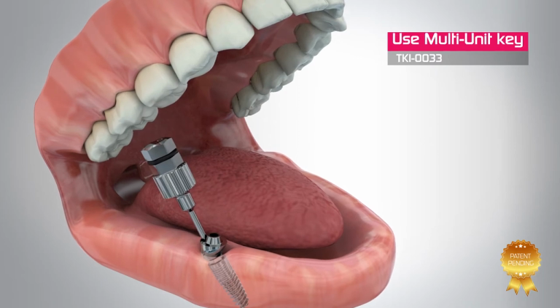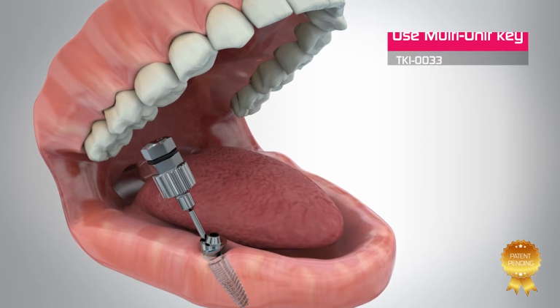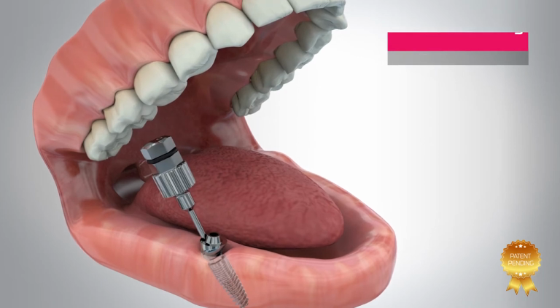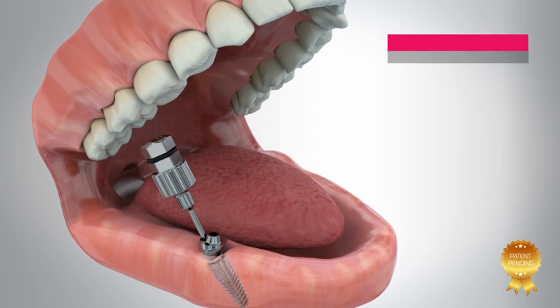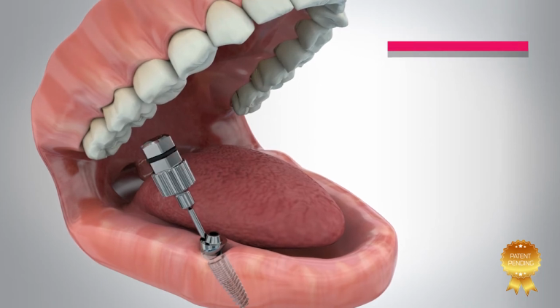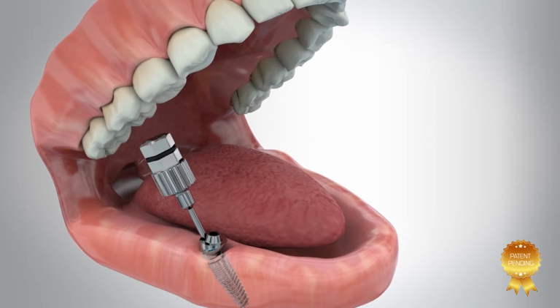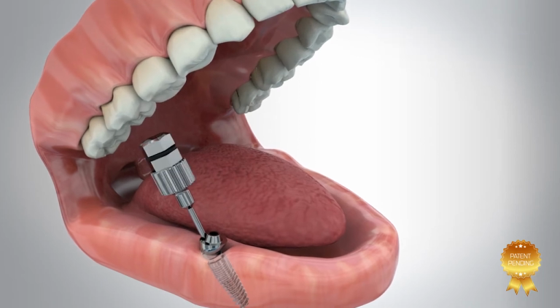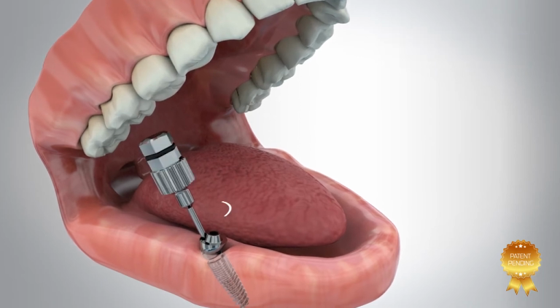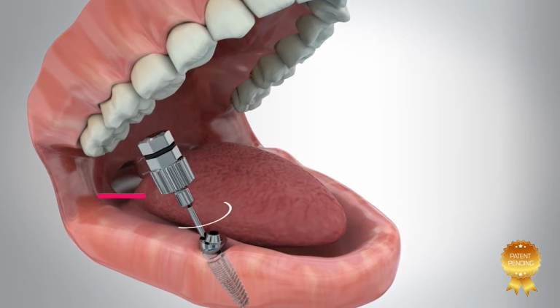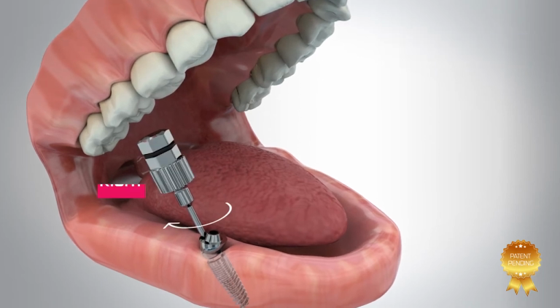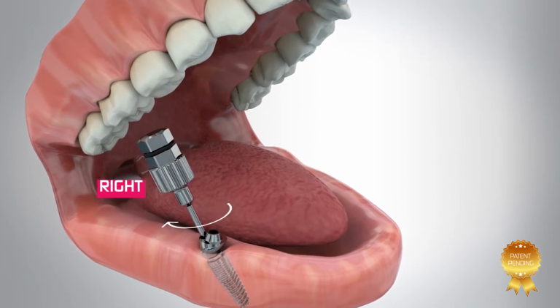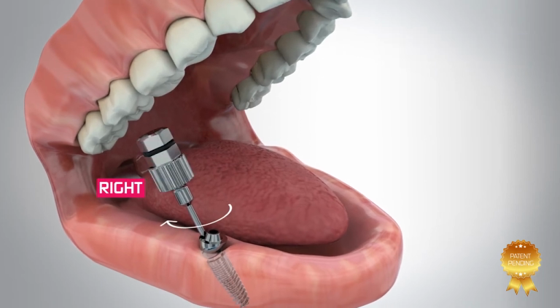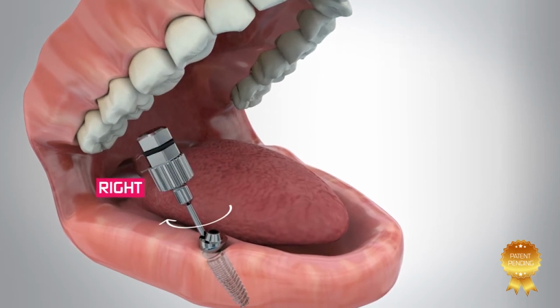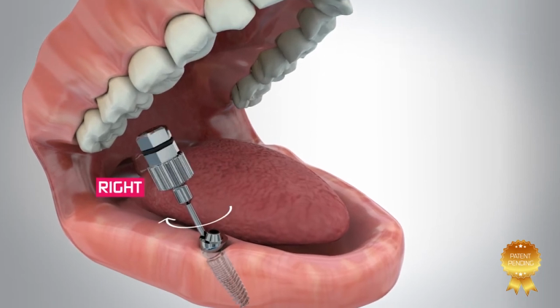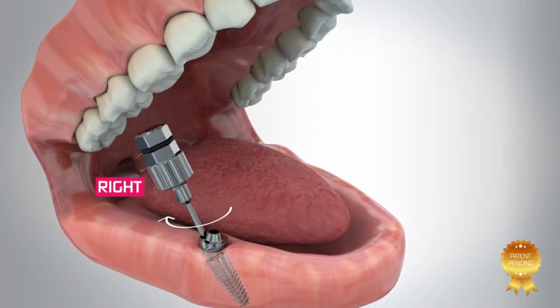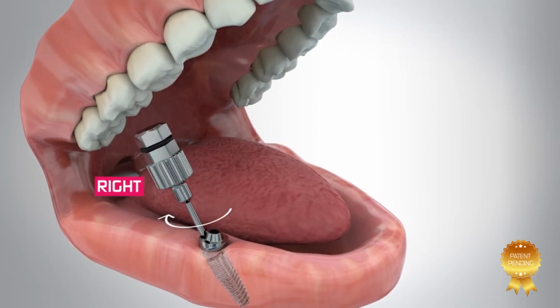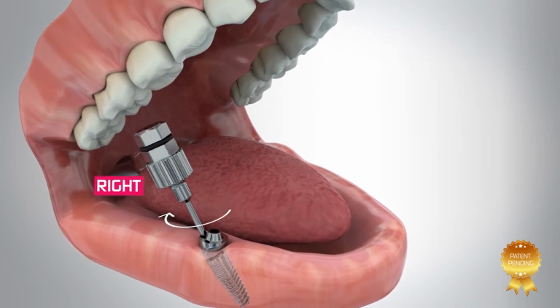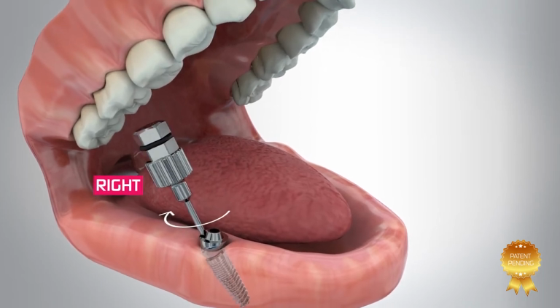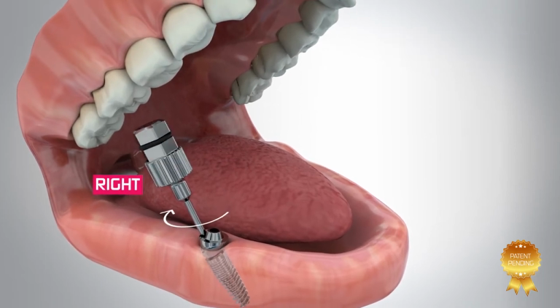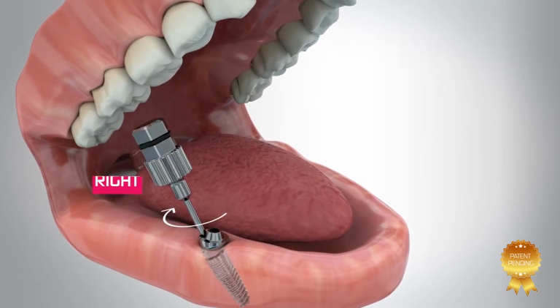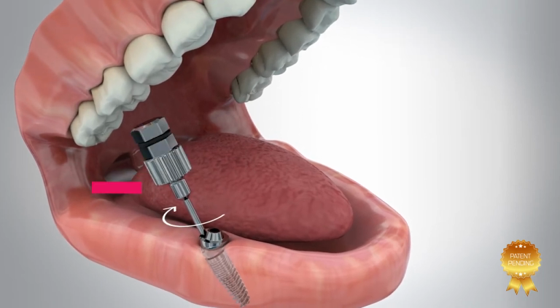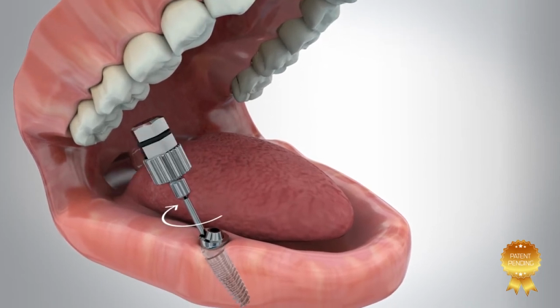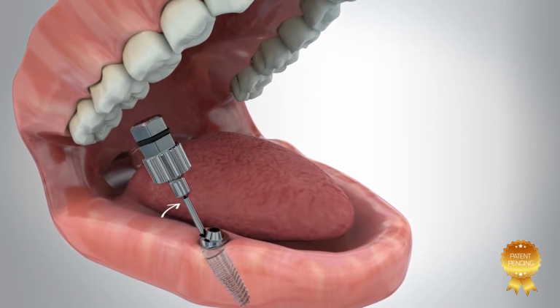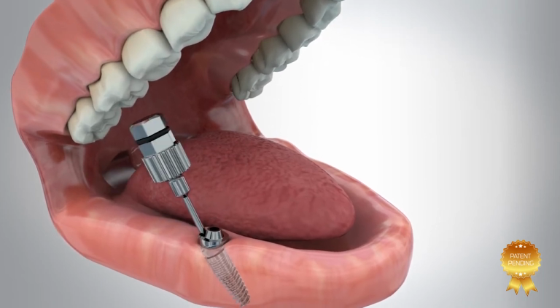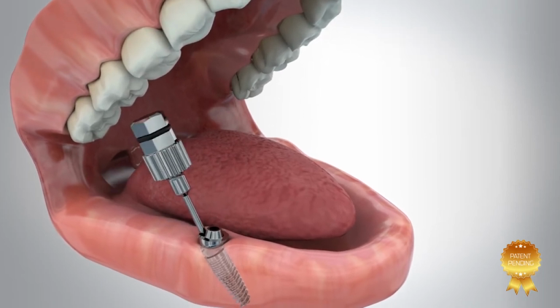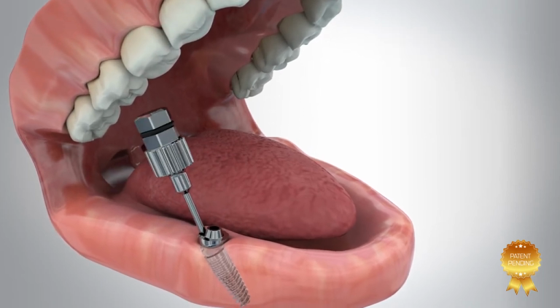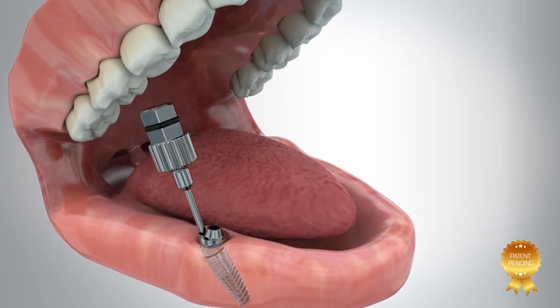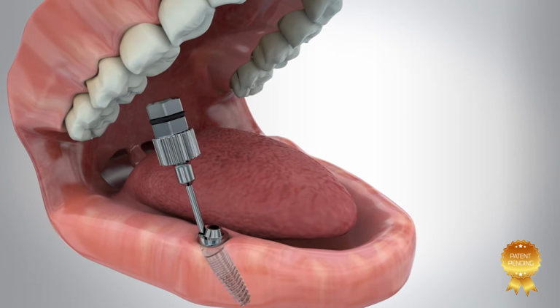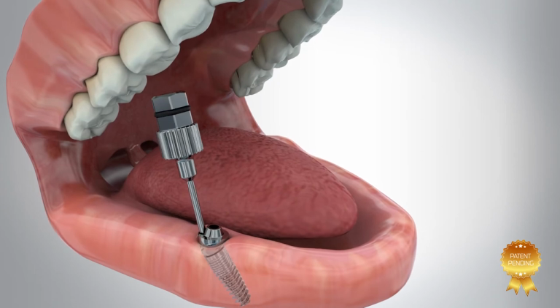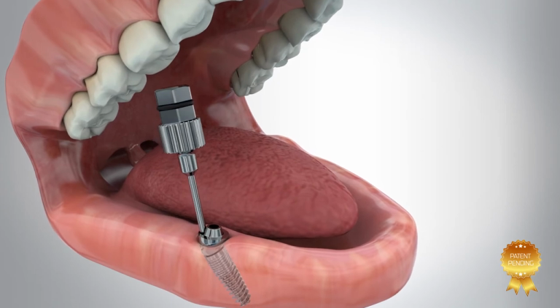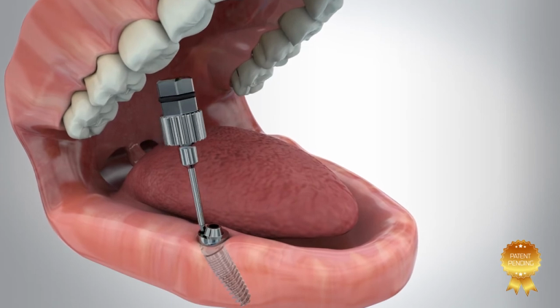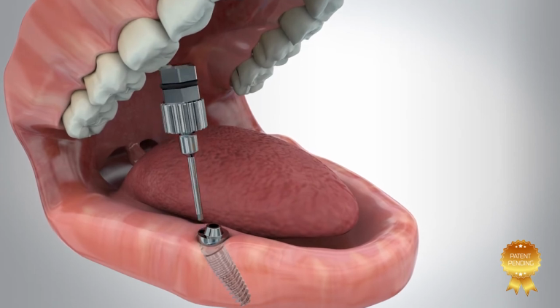Place and tighten using the angulated multi-unit key to 25 newton centimeters.